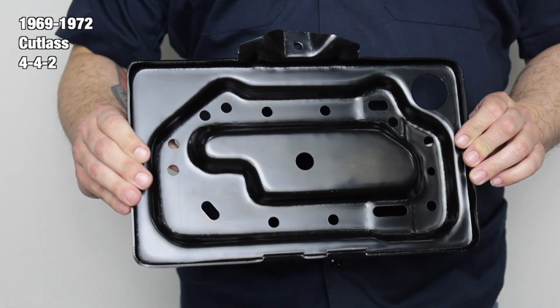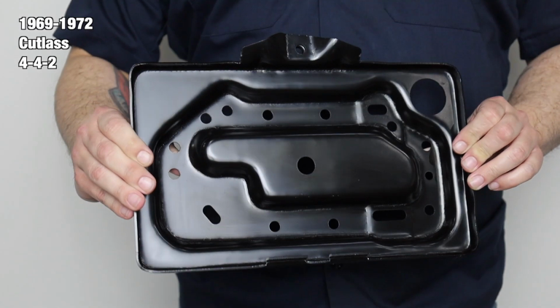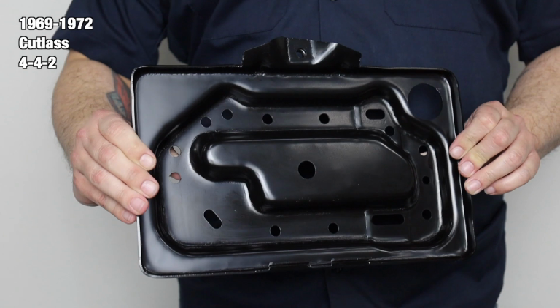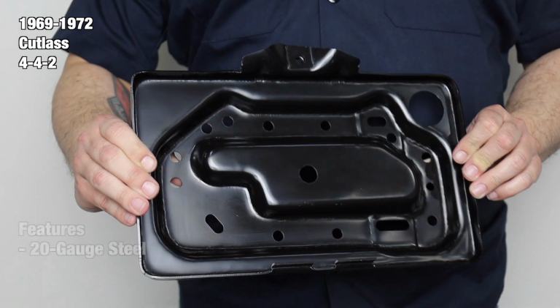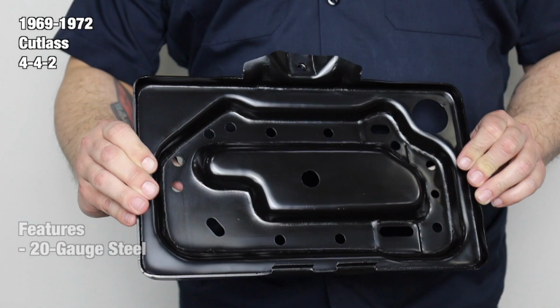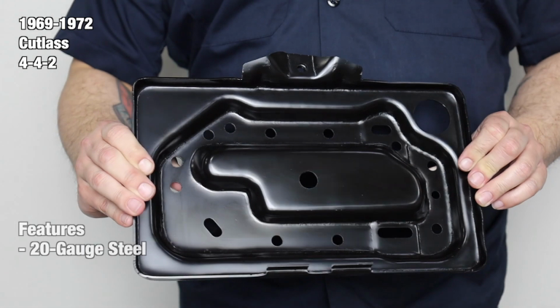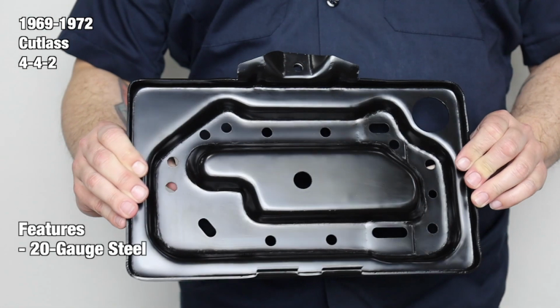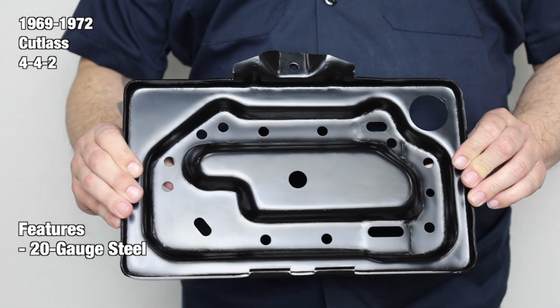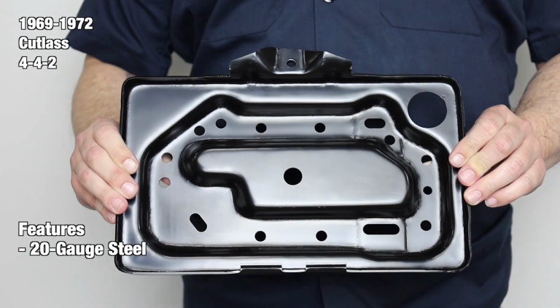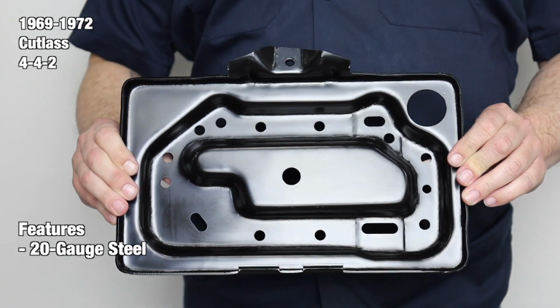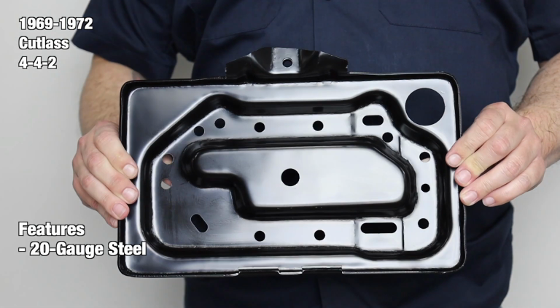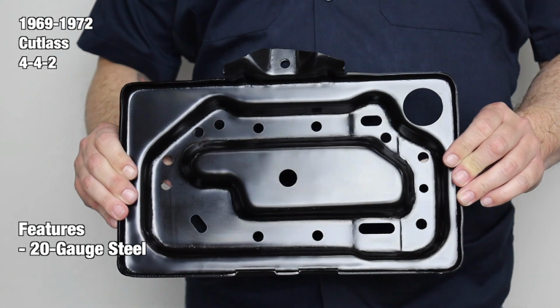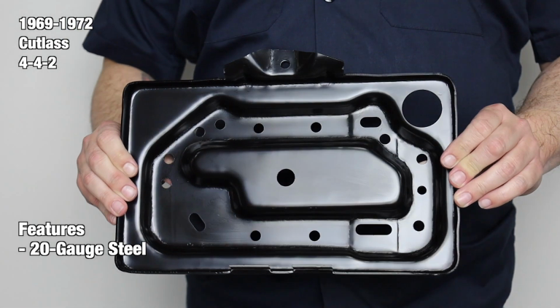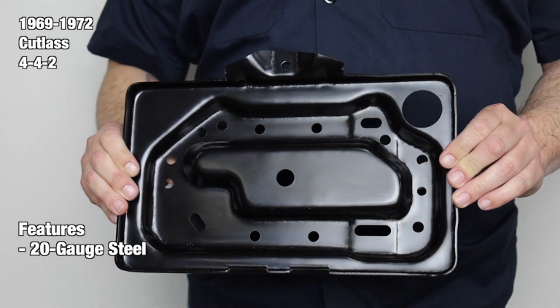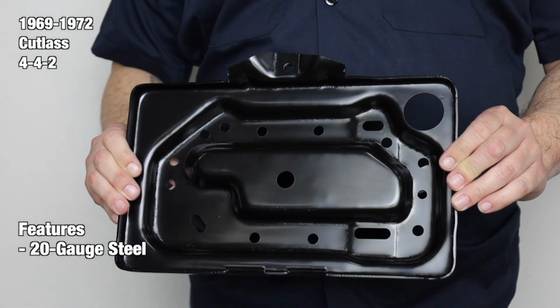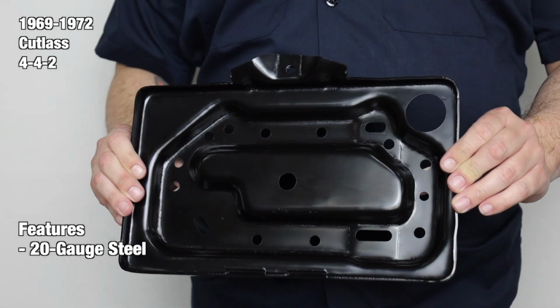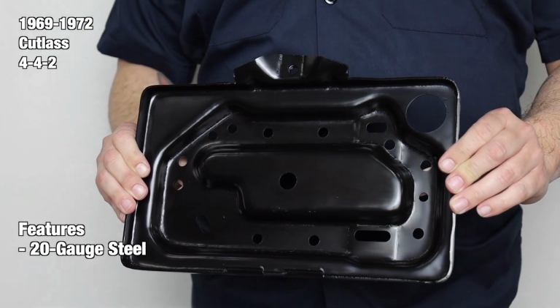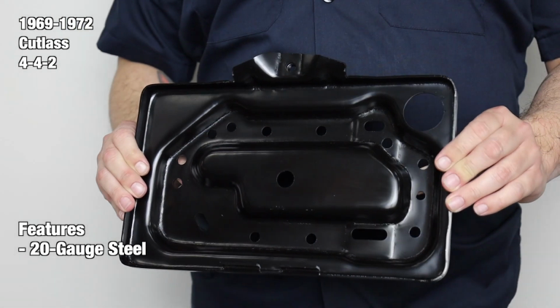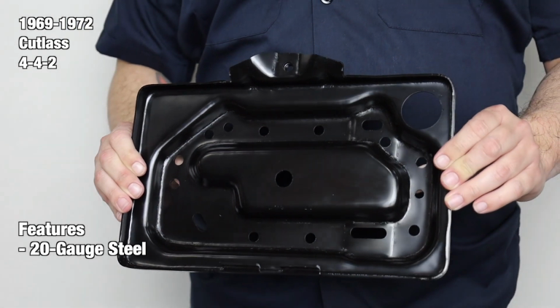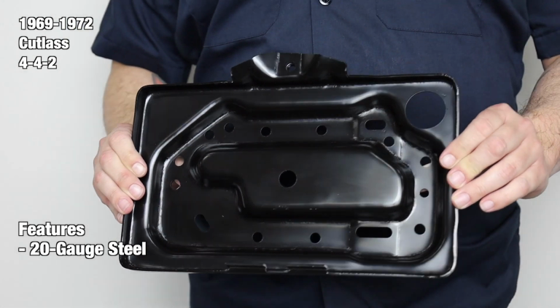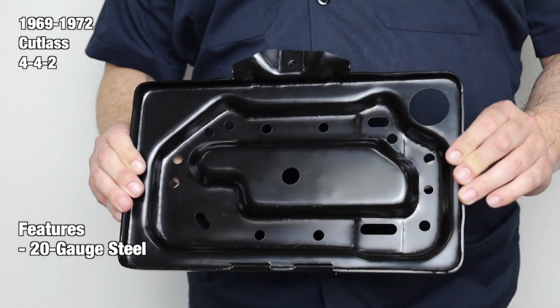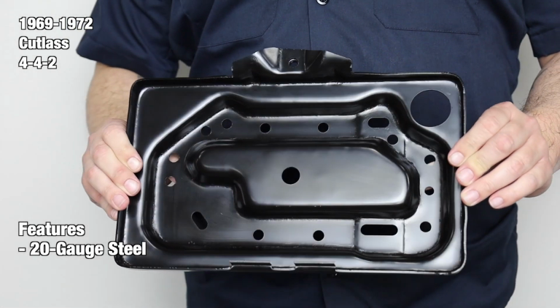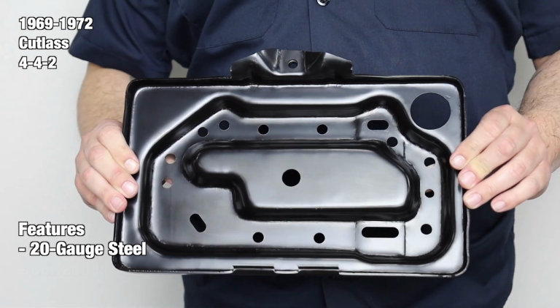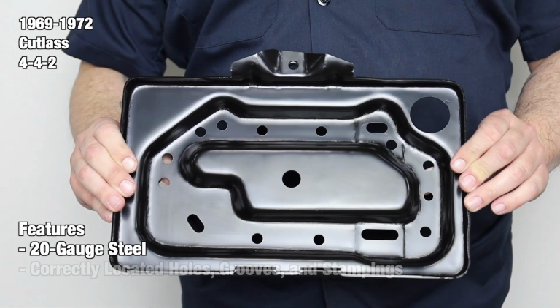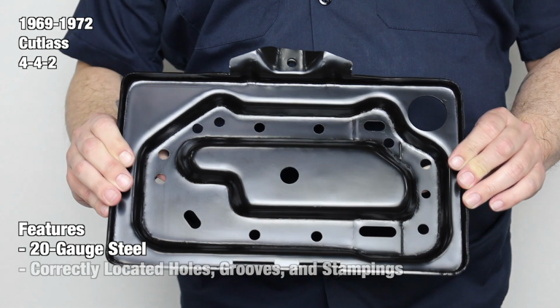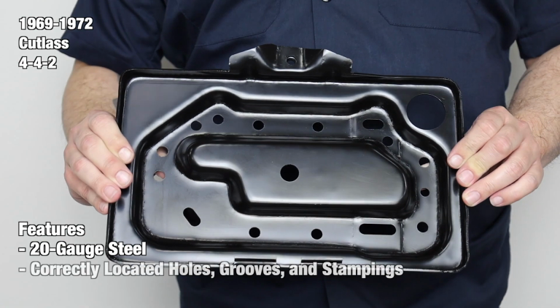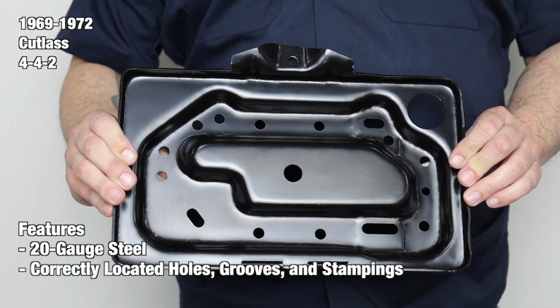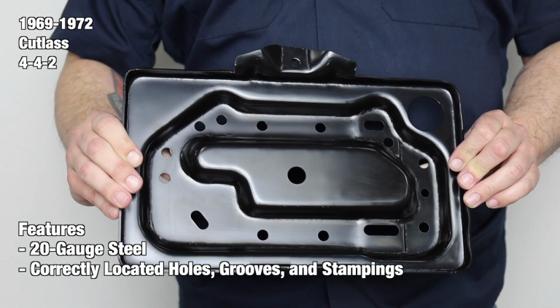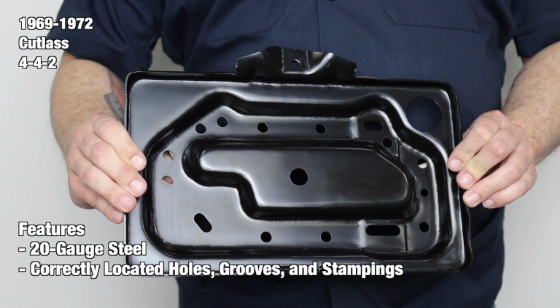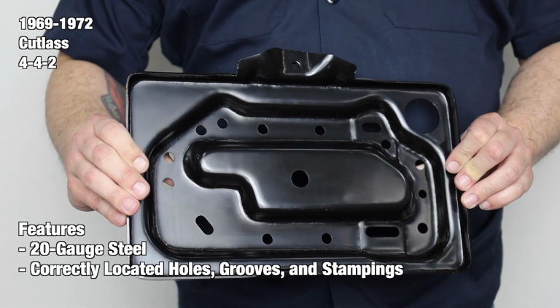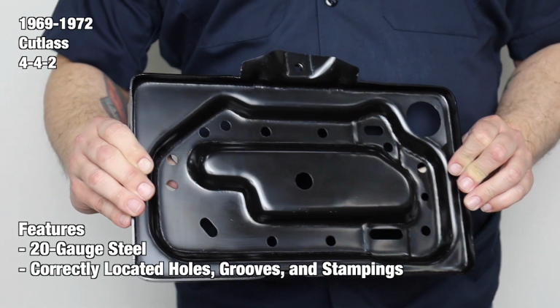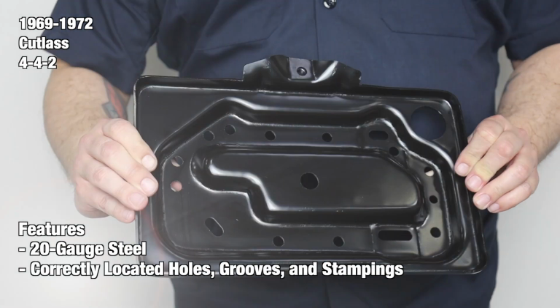Each tray is complete from stamped 20-gauge steel using case-hardened steel tooling for accuracy and authentic fit. They feature the correctly located holes, grooves, and stampings for authenticity.